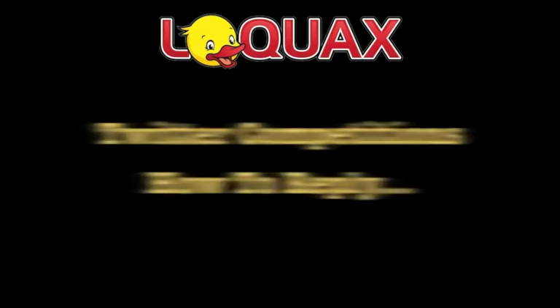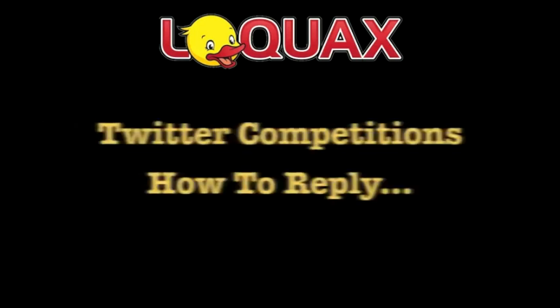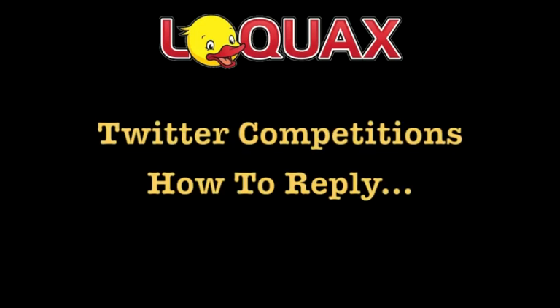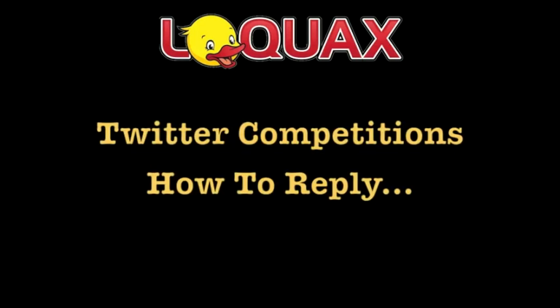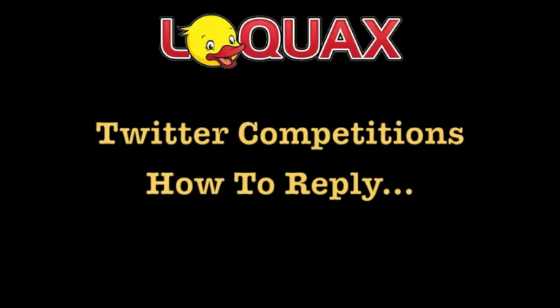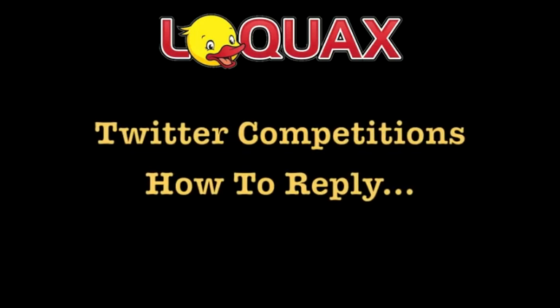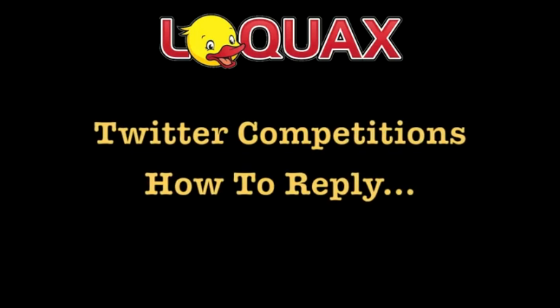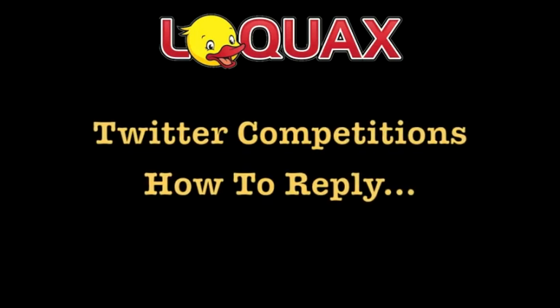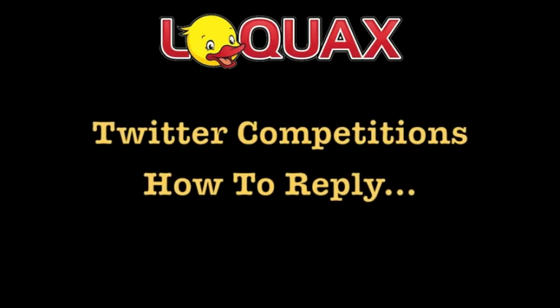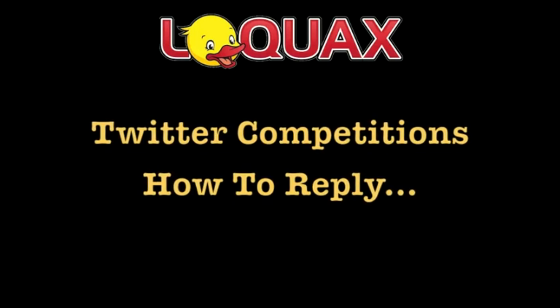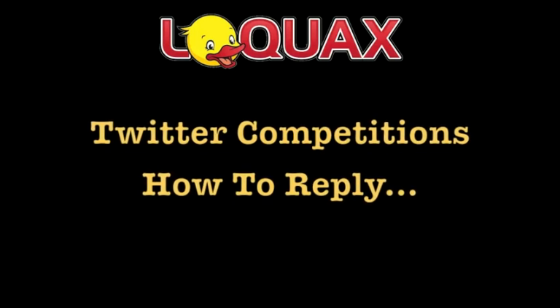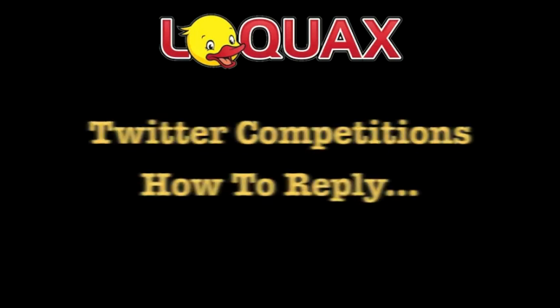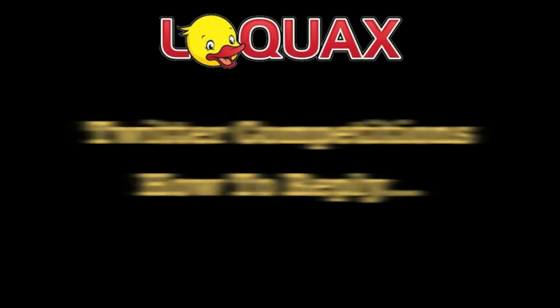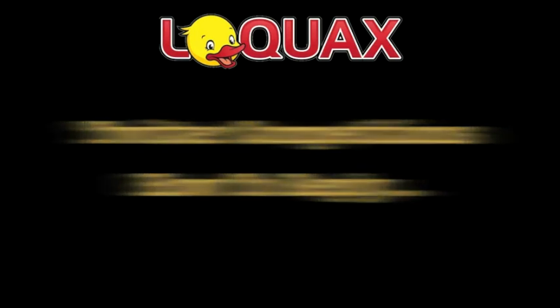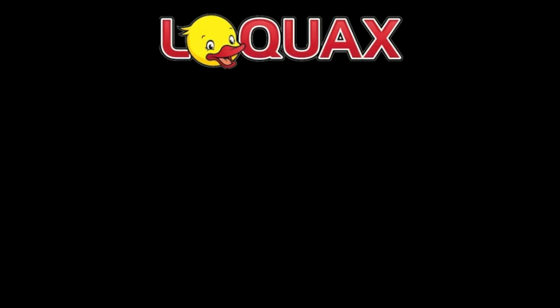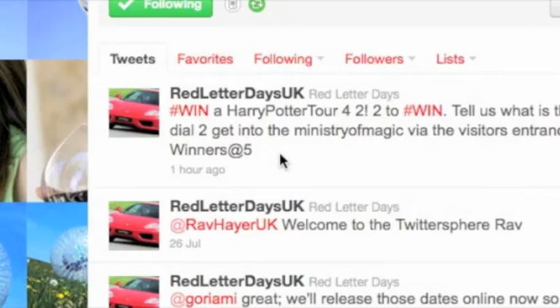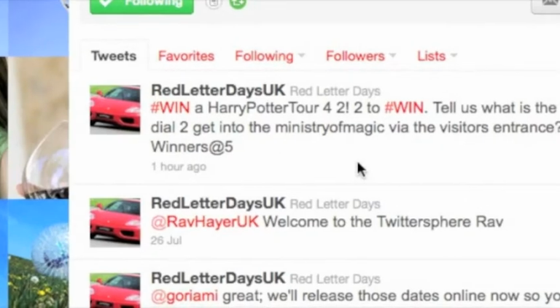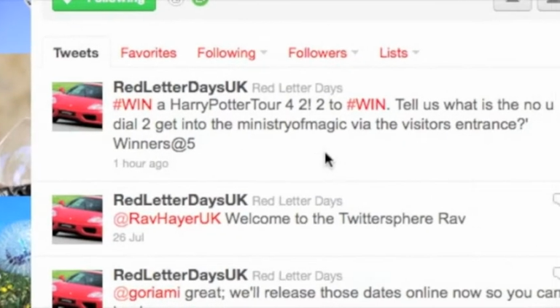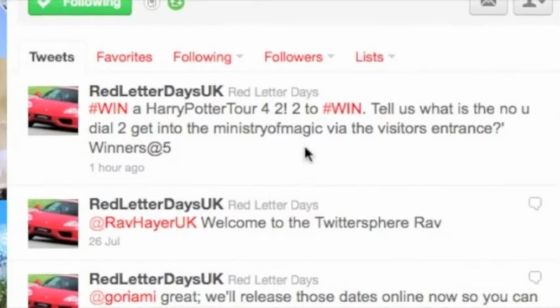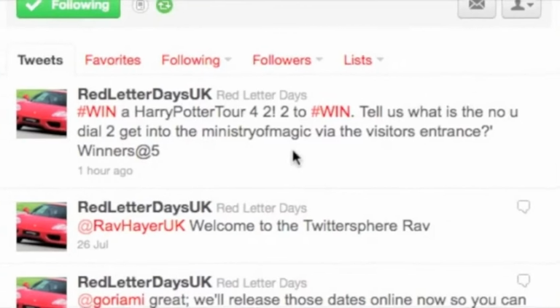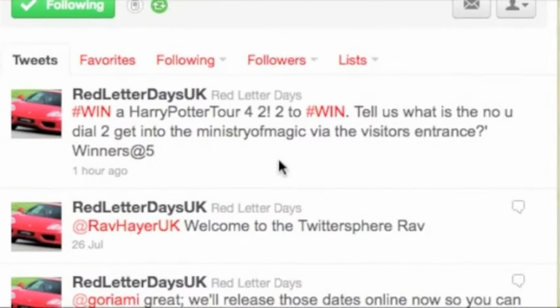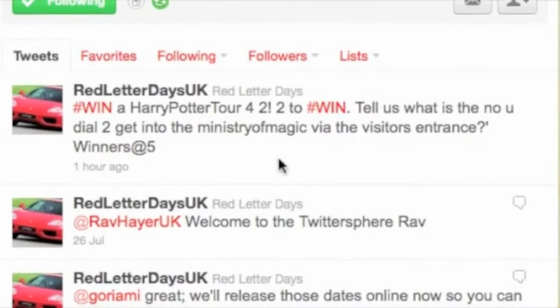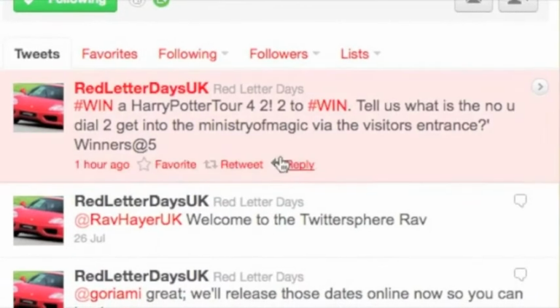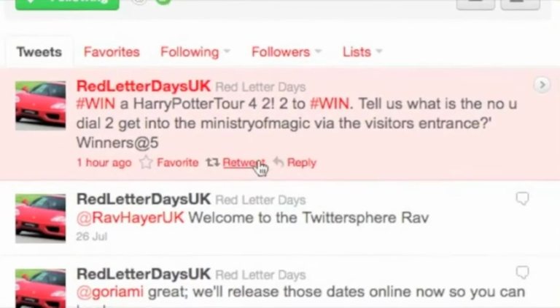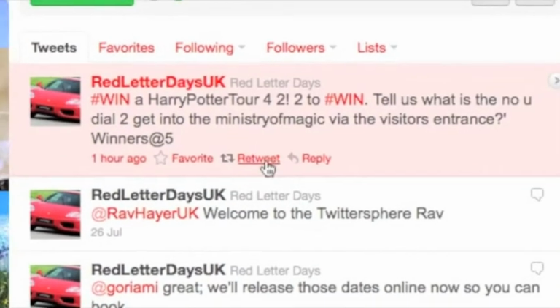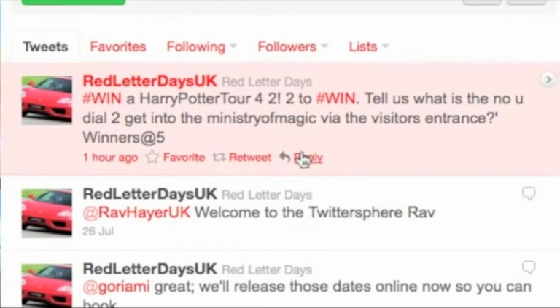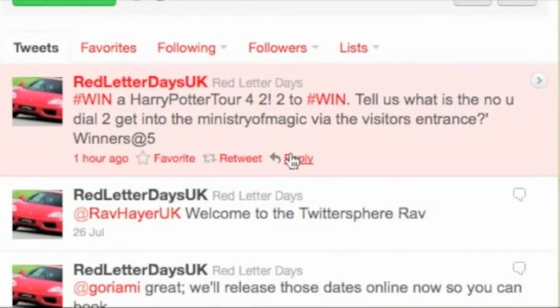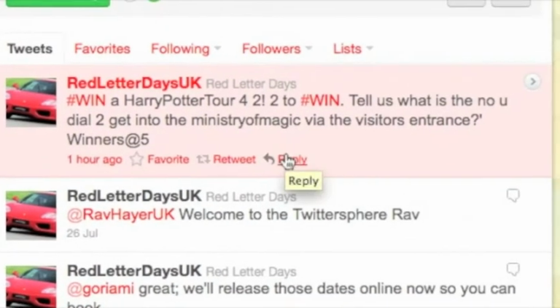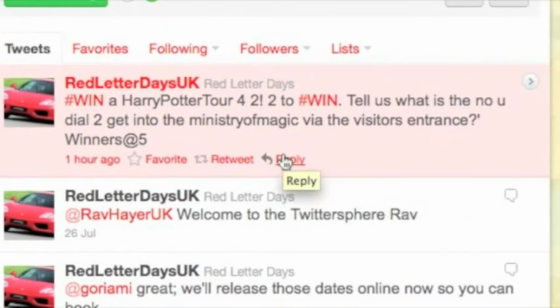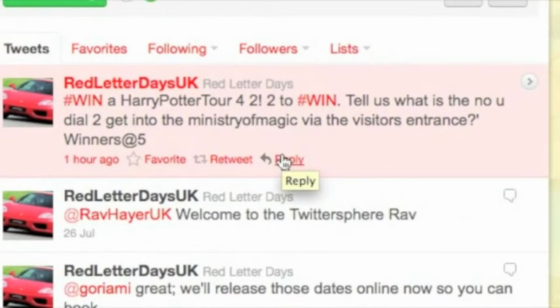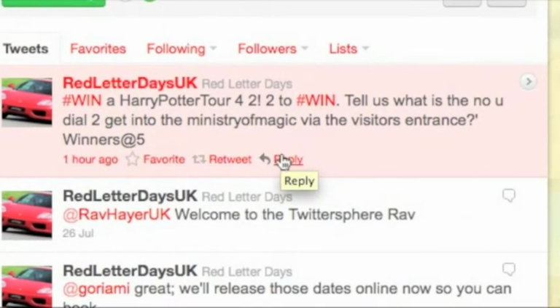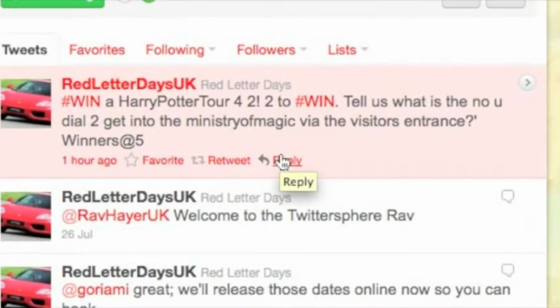In this clip we're going to show you how to reply to a tweet. Not every competition requires you to retweet to win, you actually have to do a reply.